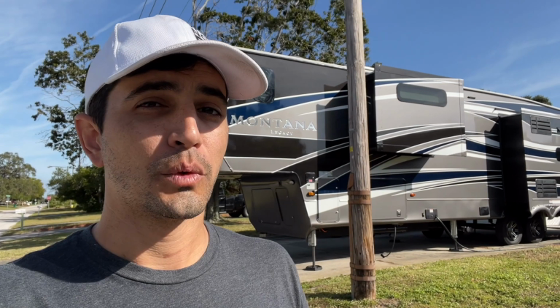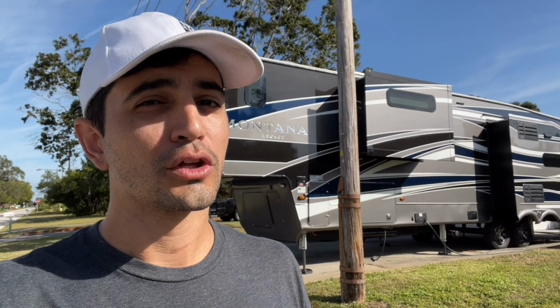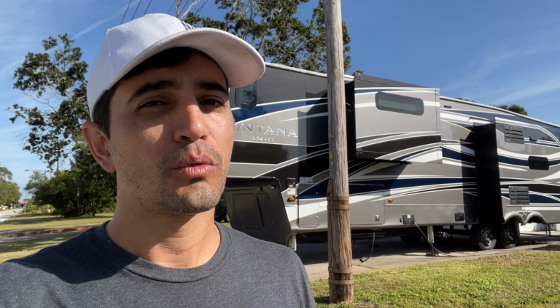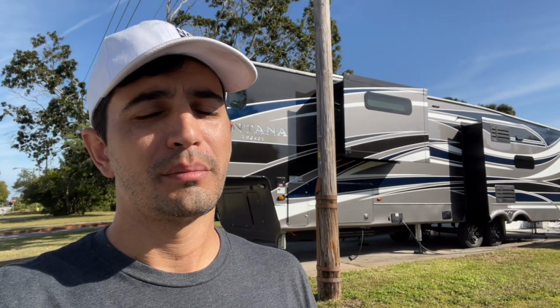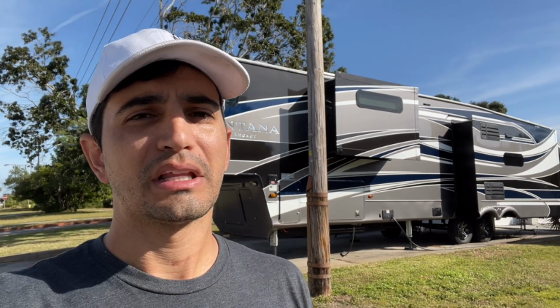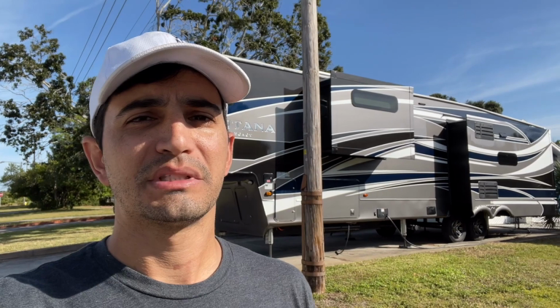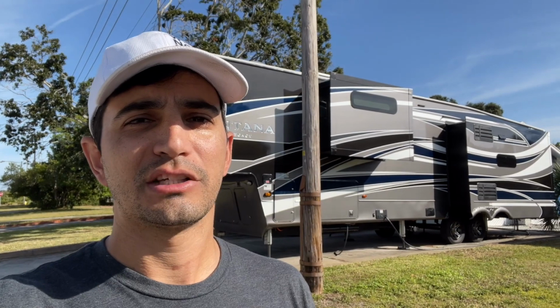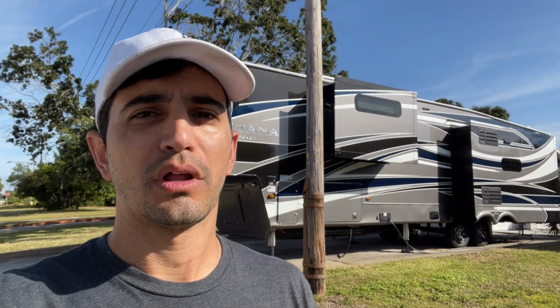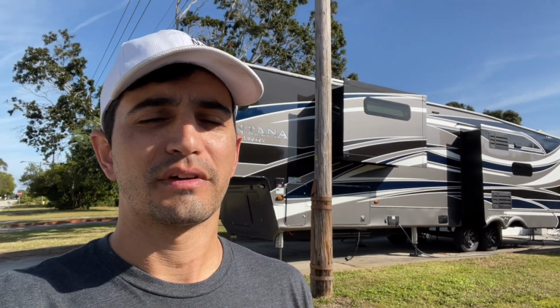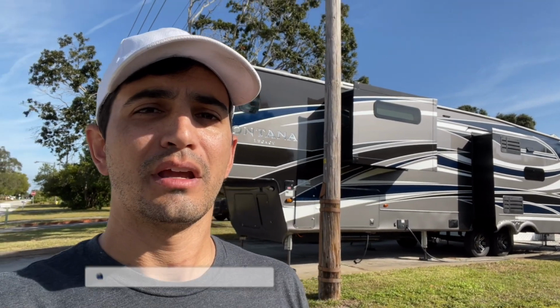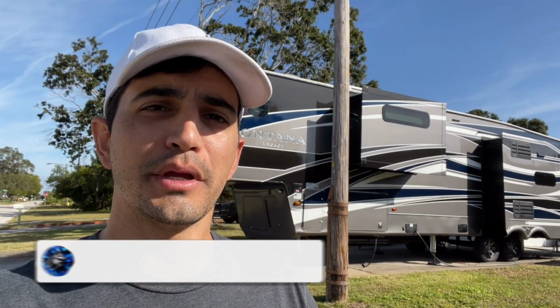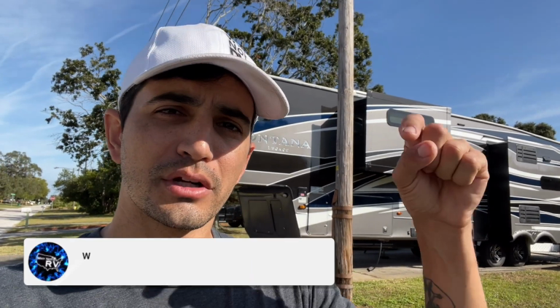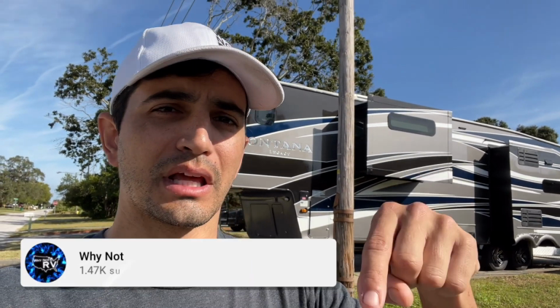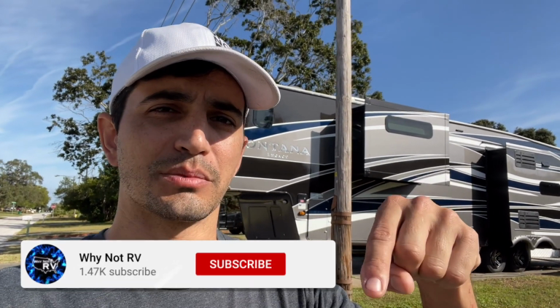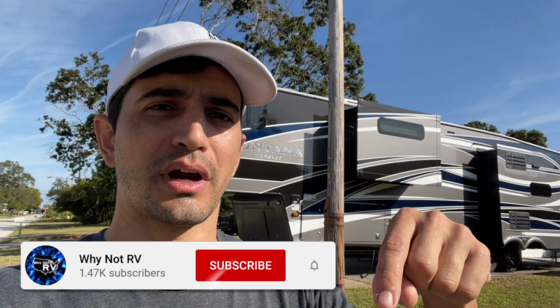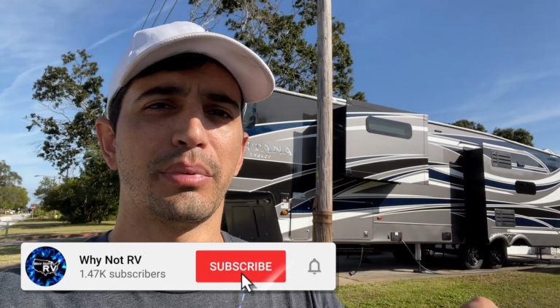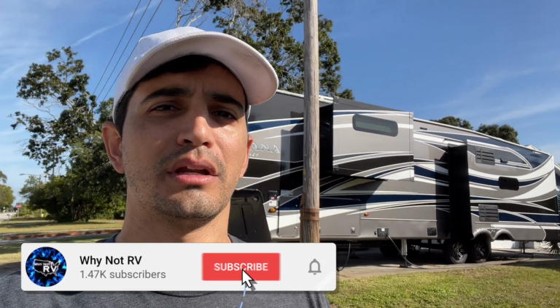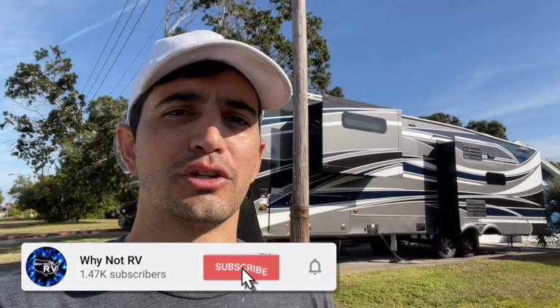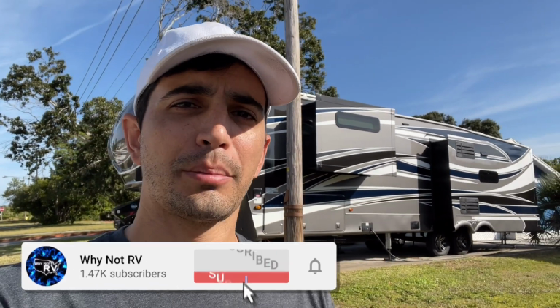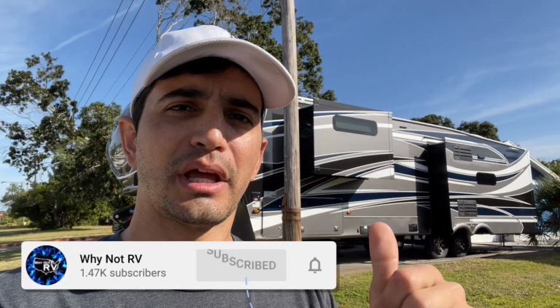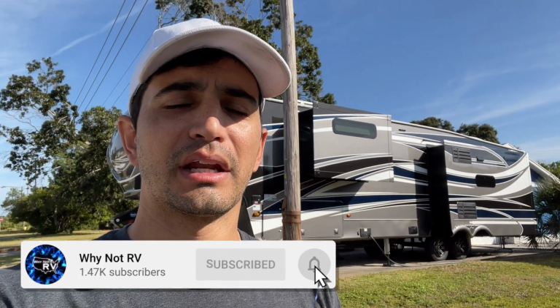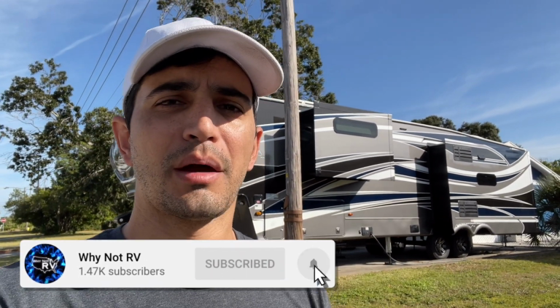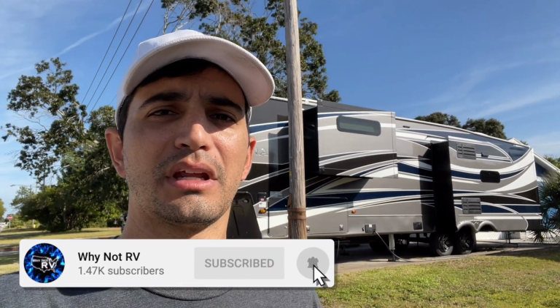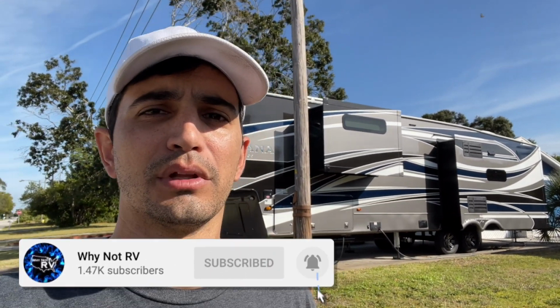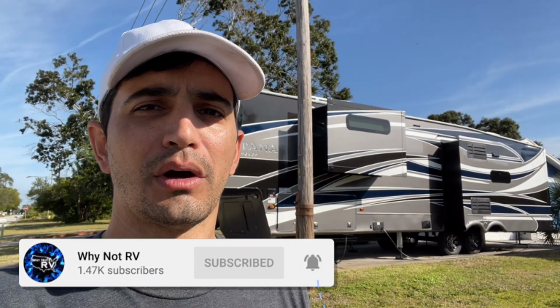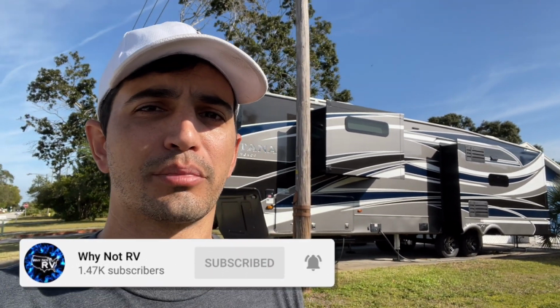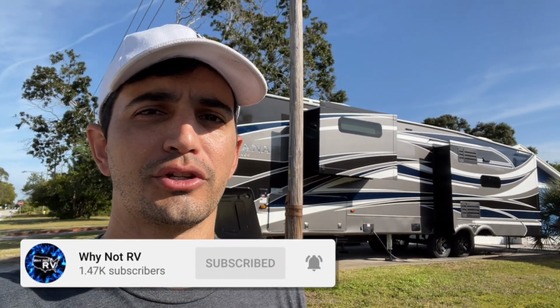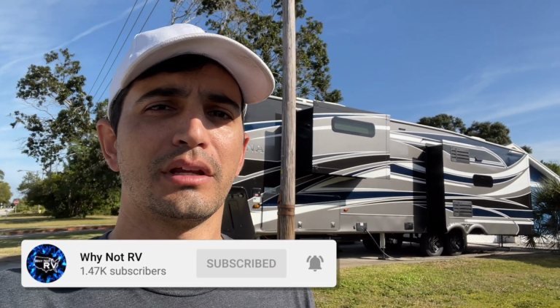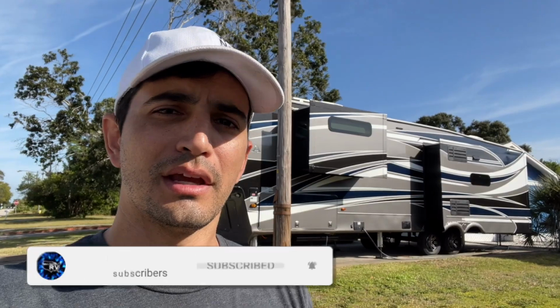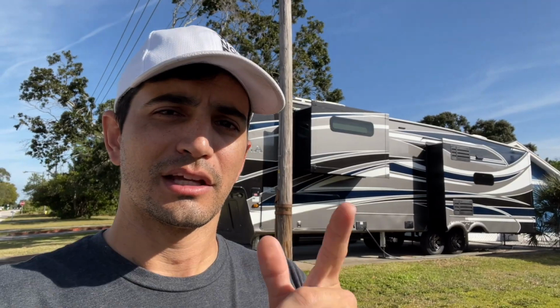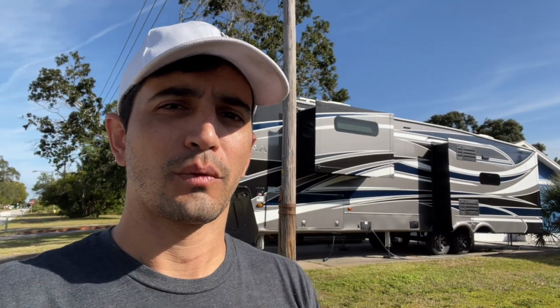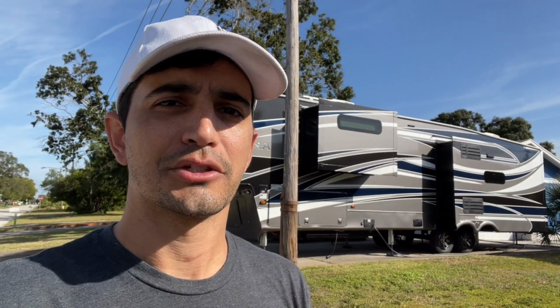If you want to learn more and make less mistakes while RVing, be sure to hit that subscribe button, drop a like and a comment down below. I appreciate it. Thanks for watching.